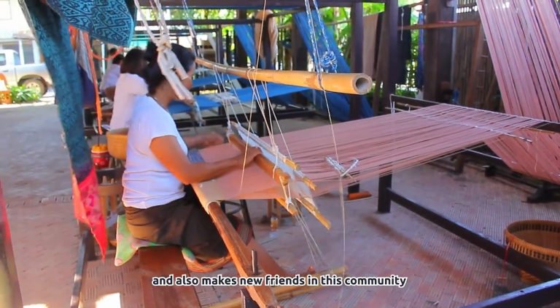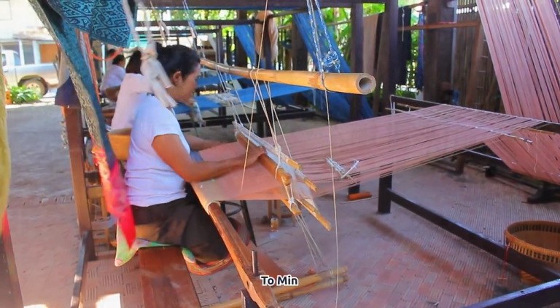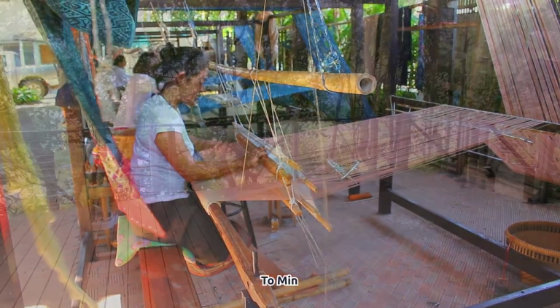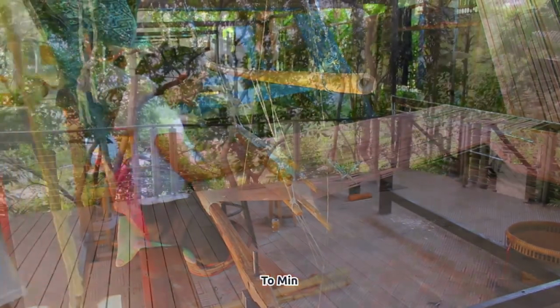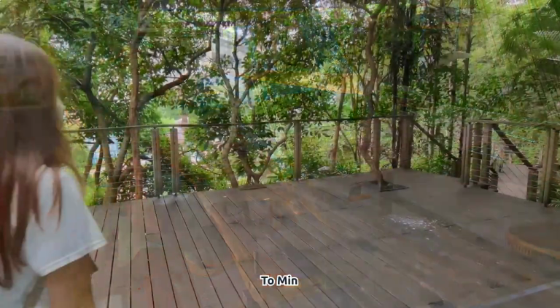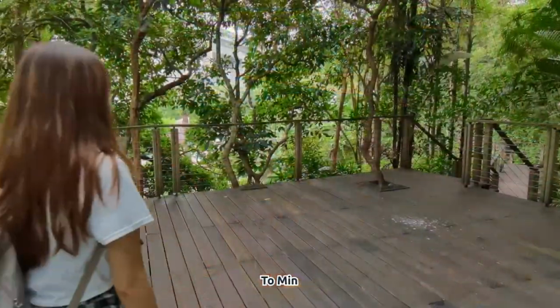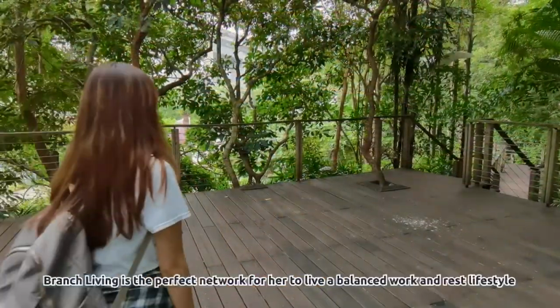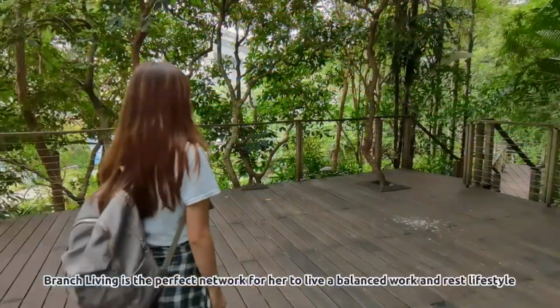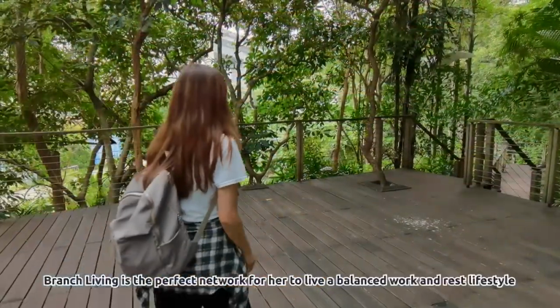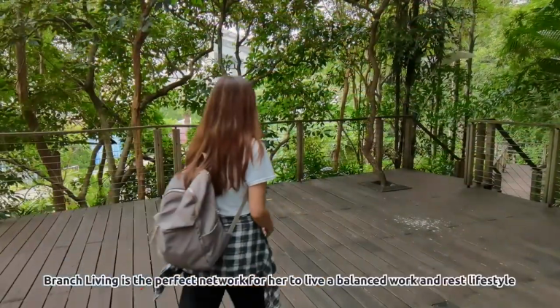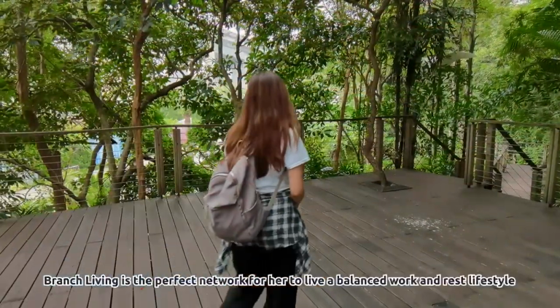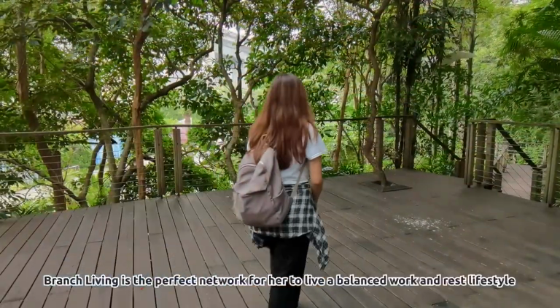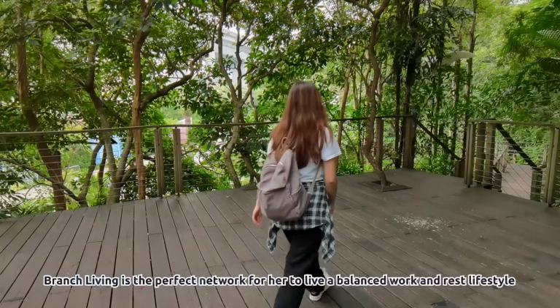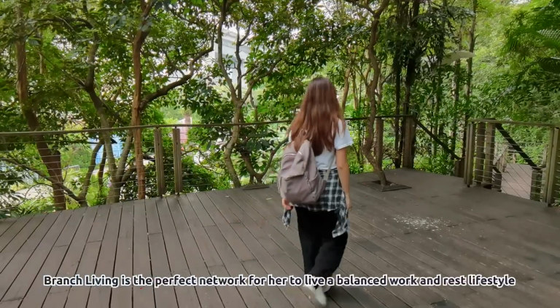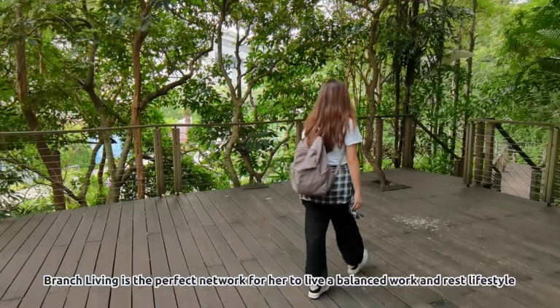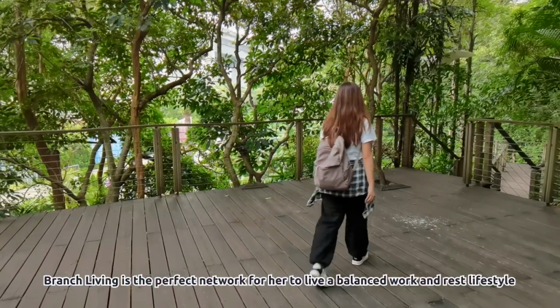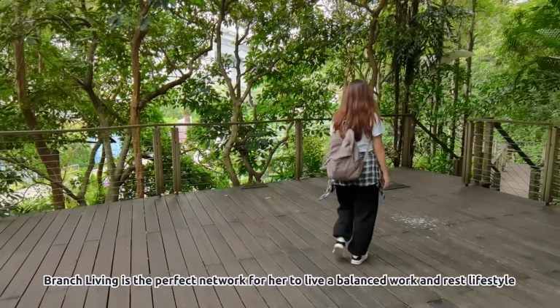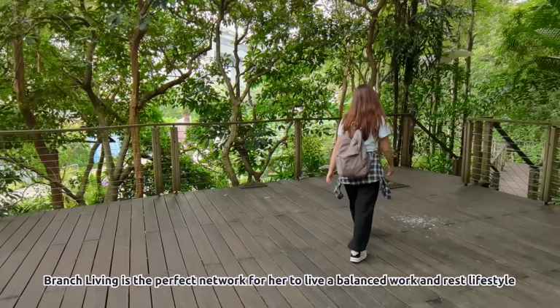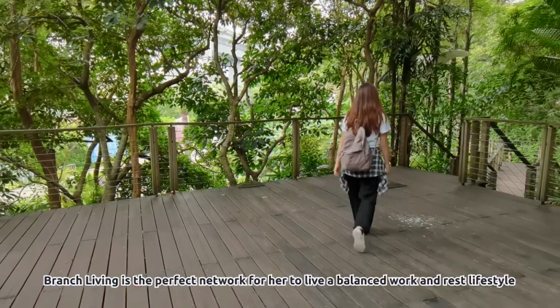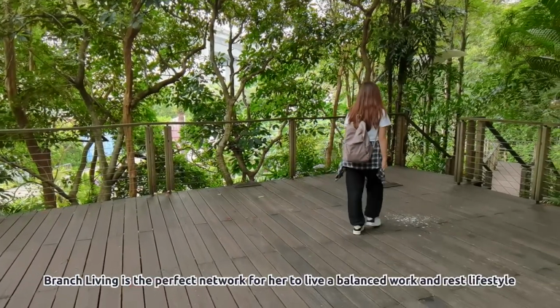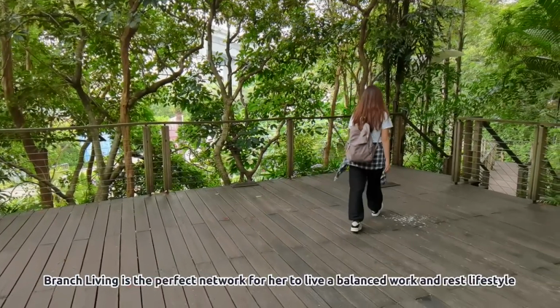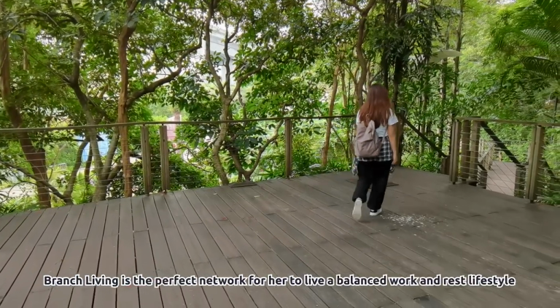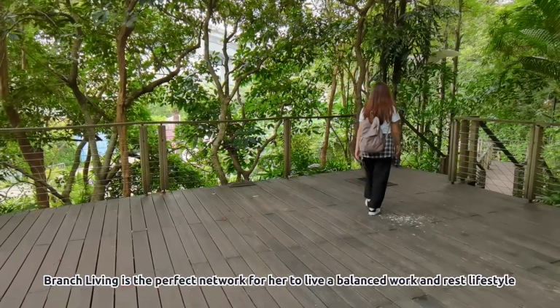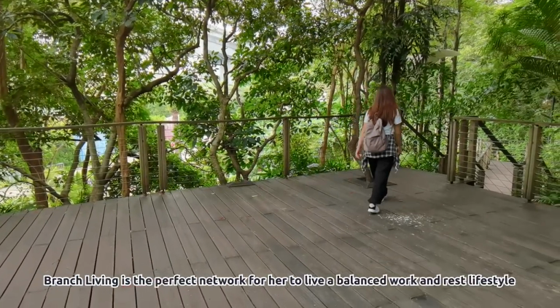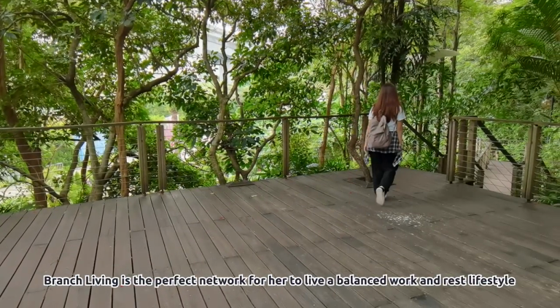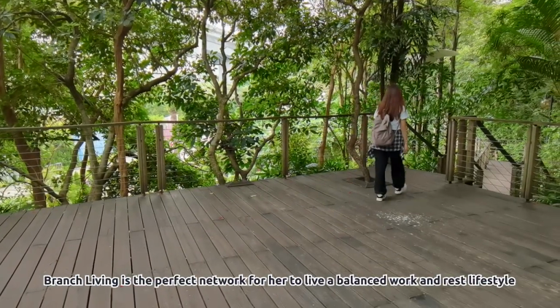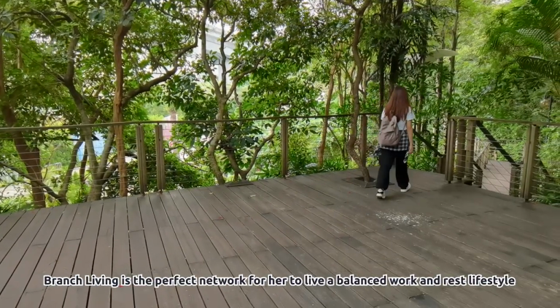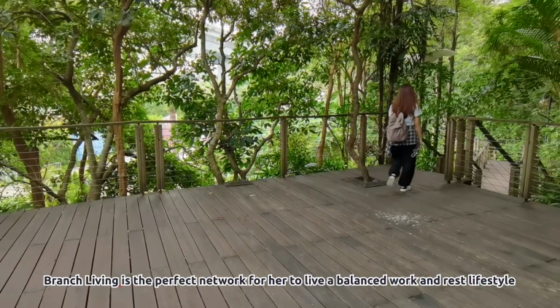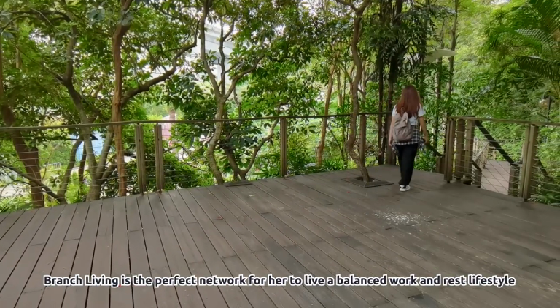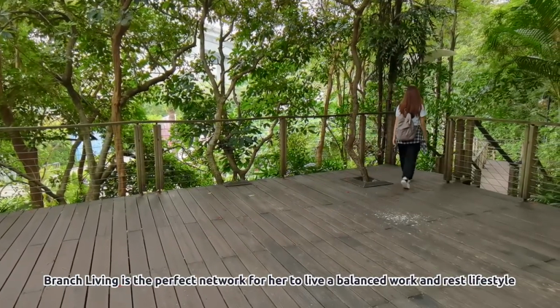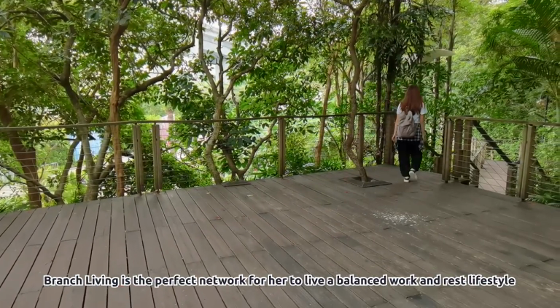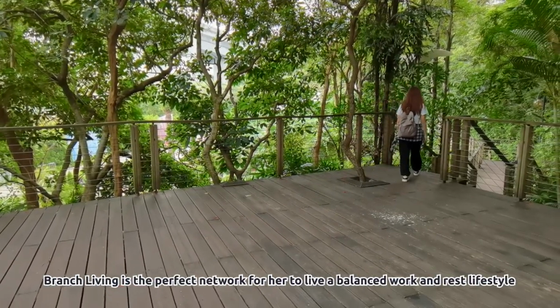To Min, Branch Living is the perfect network for her to live a balanced work and rest lifestyle.